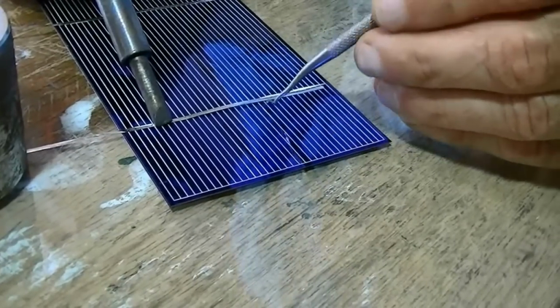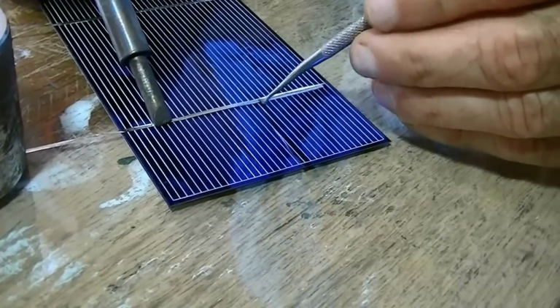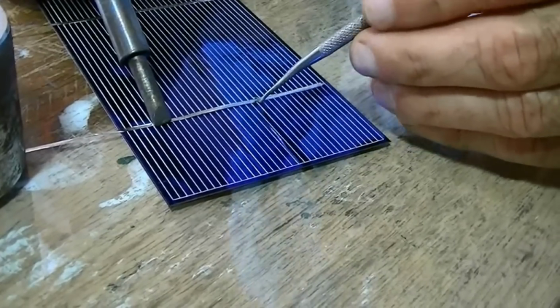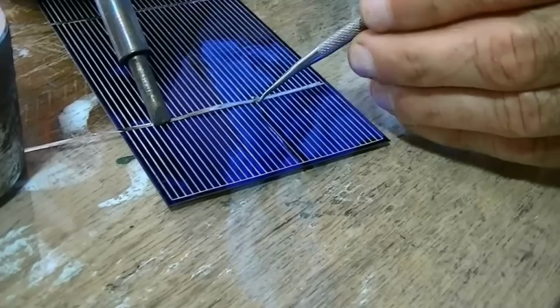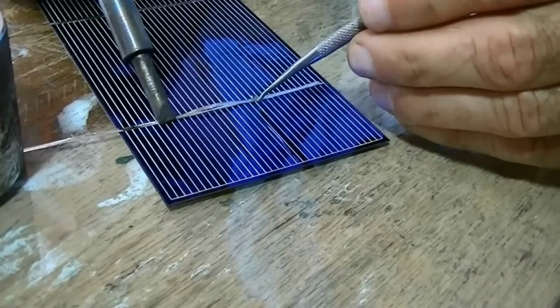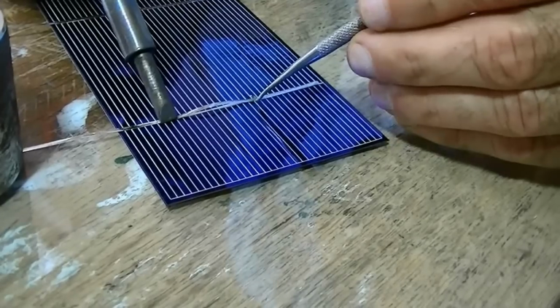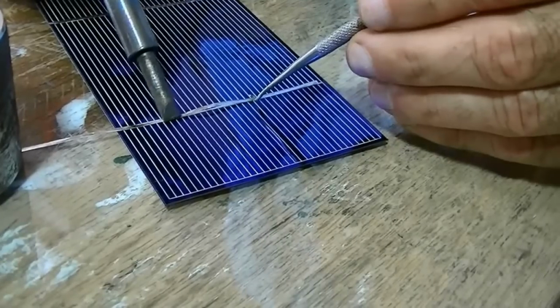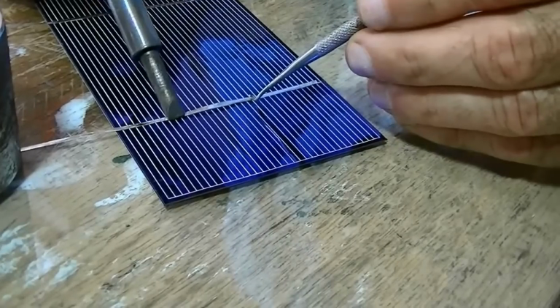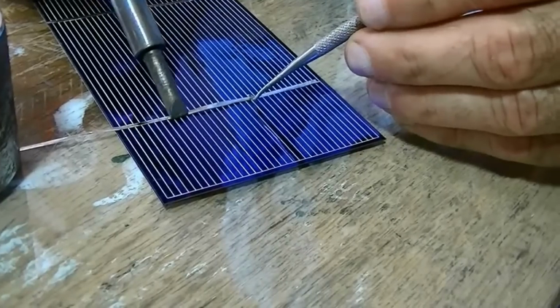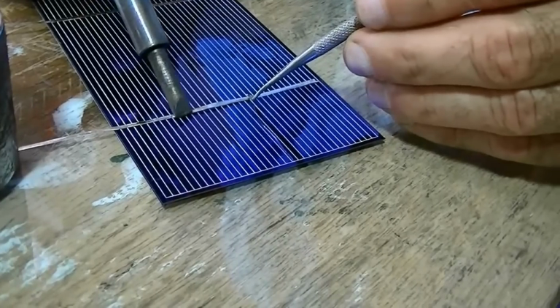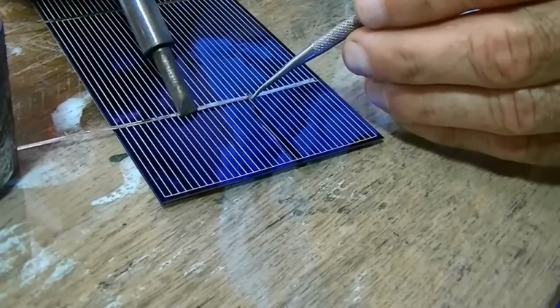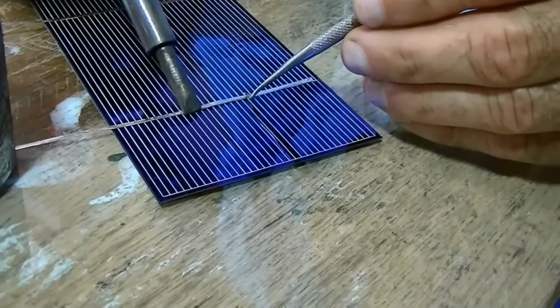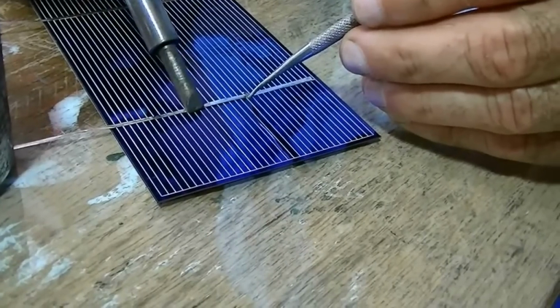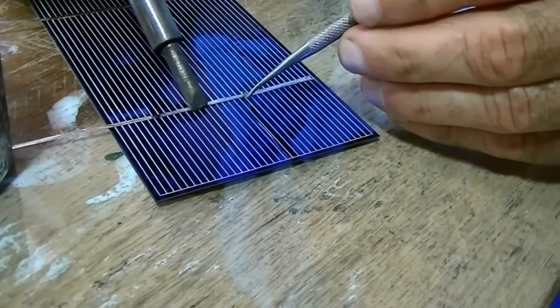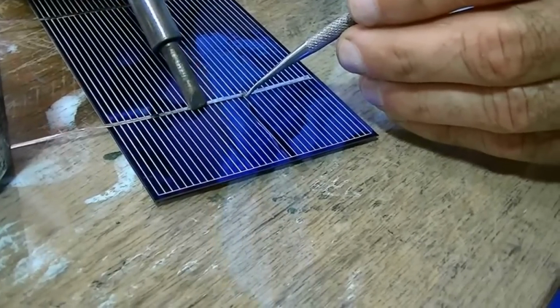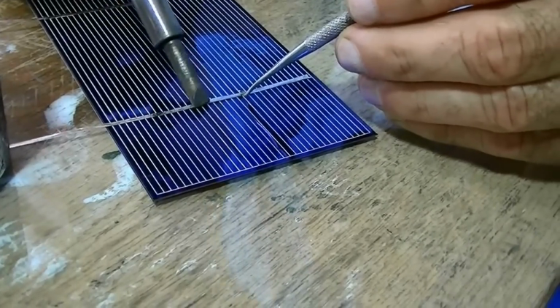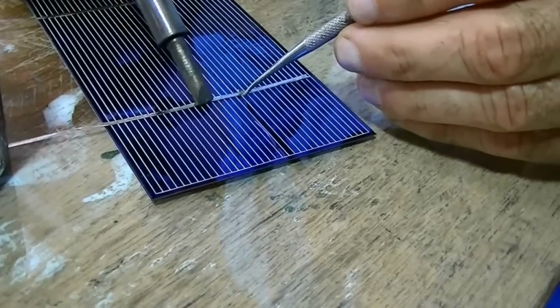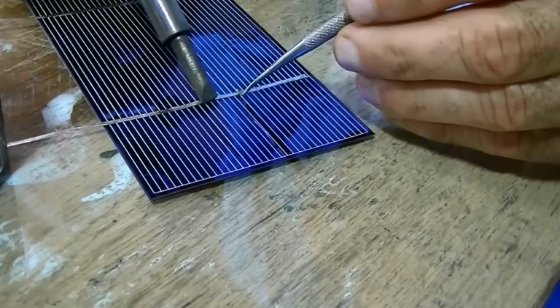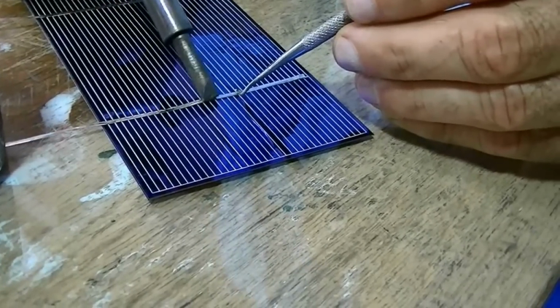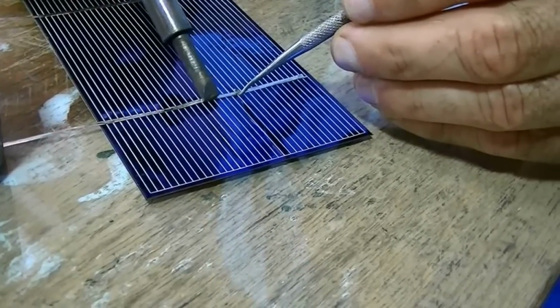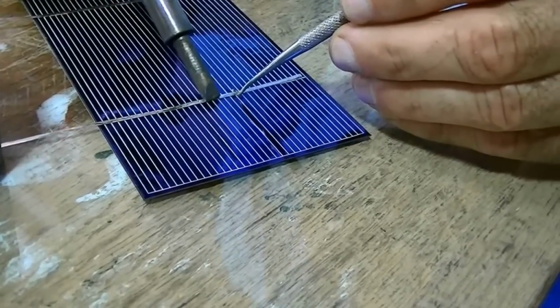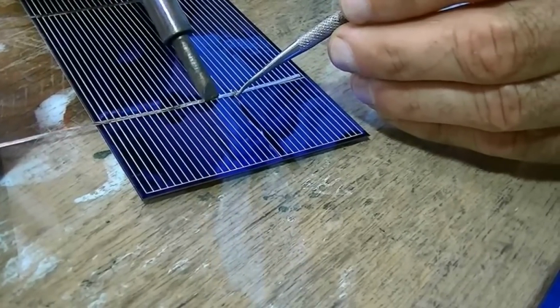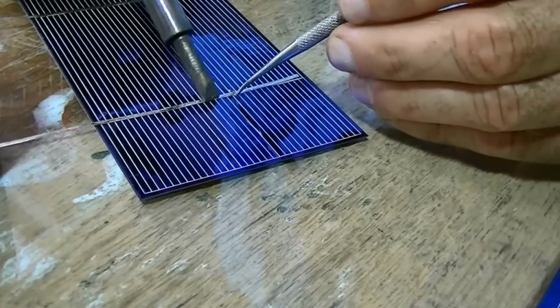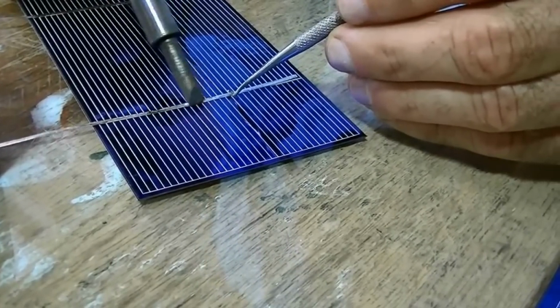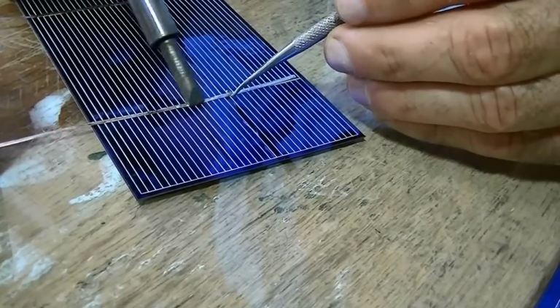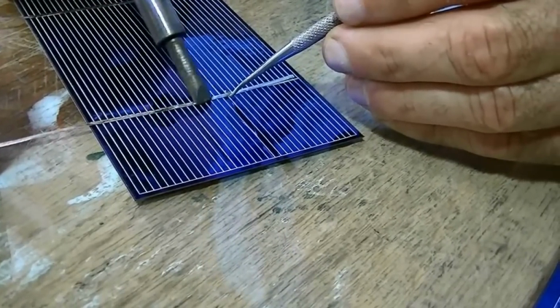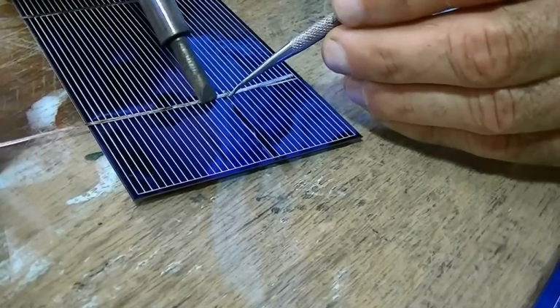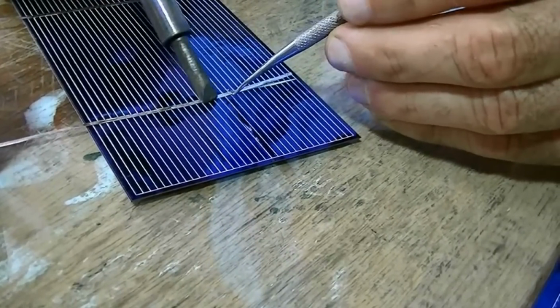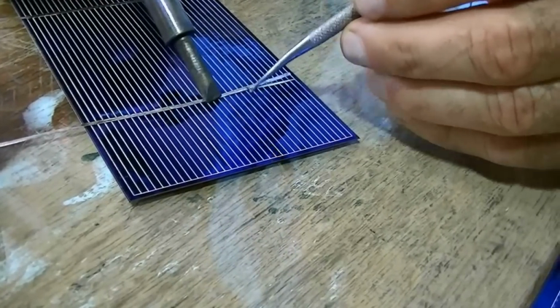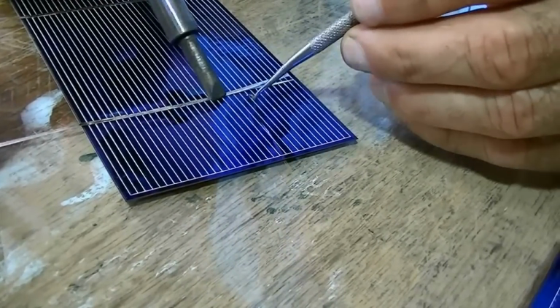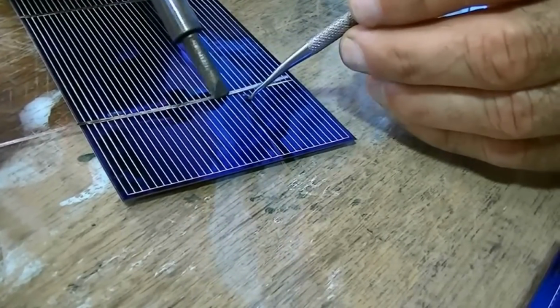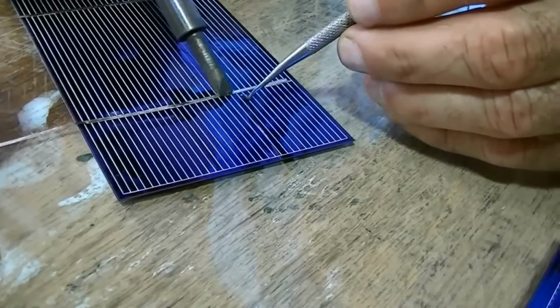Get this lined up a little. You can see the solder melting out in front of me.